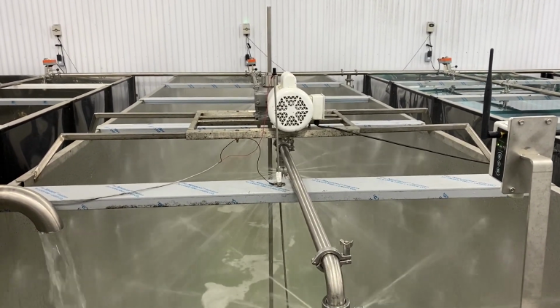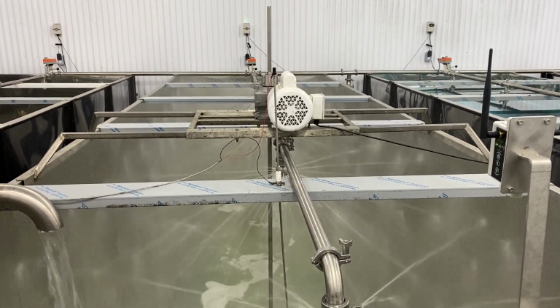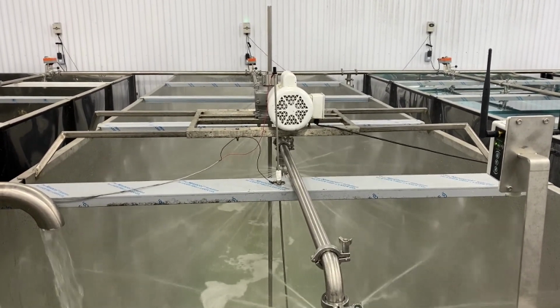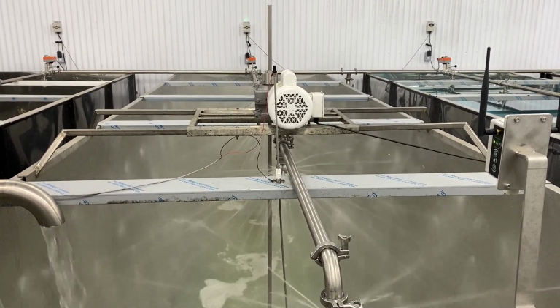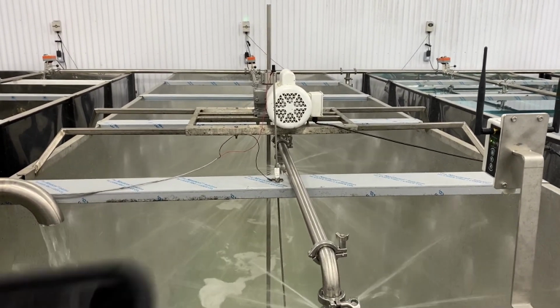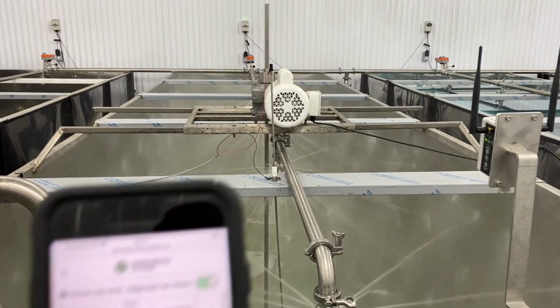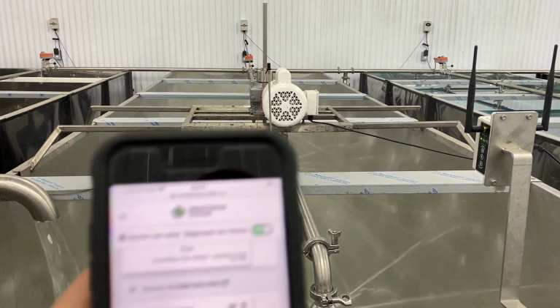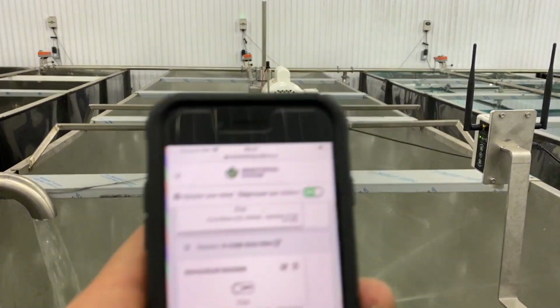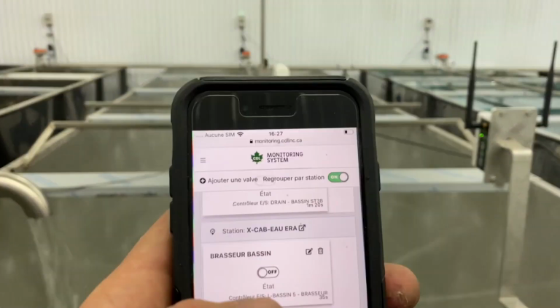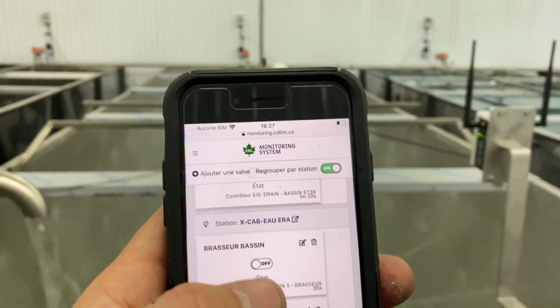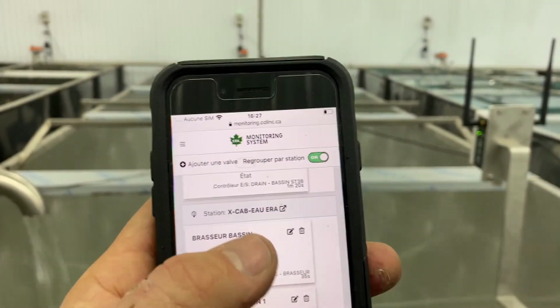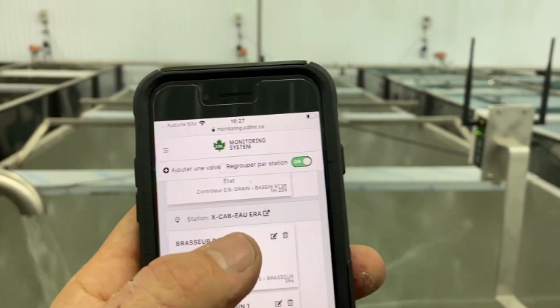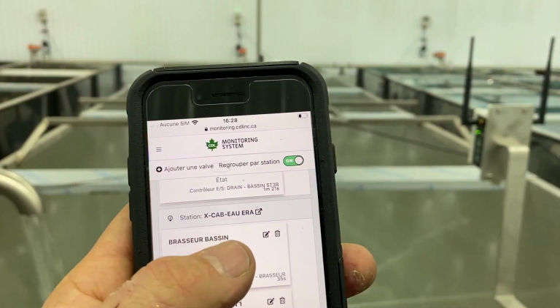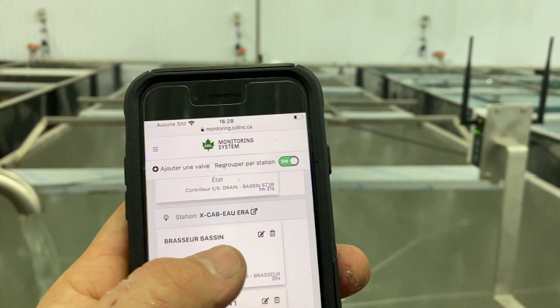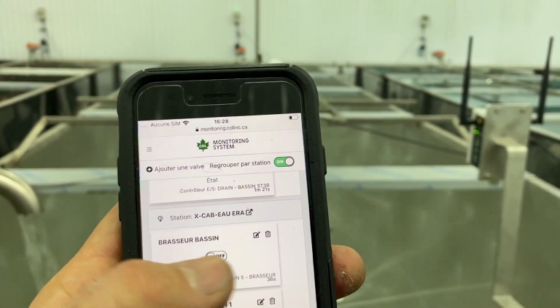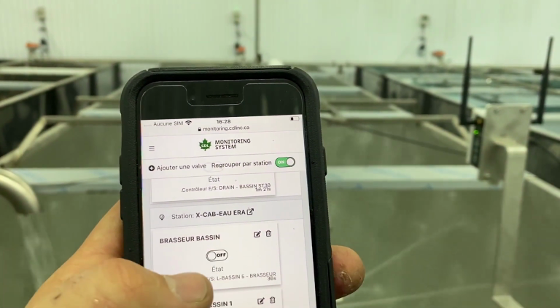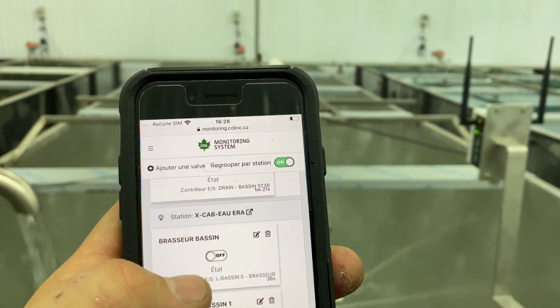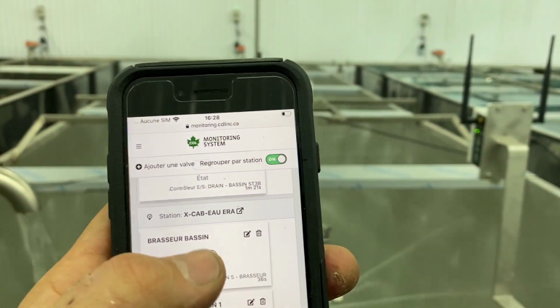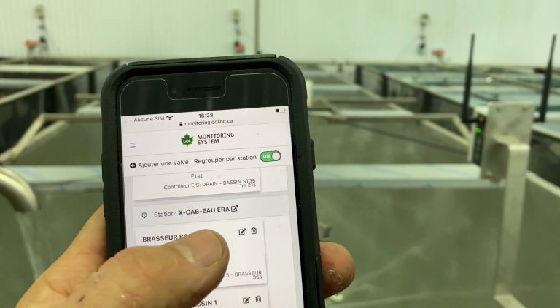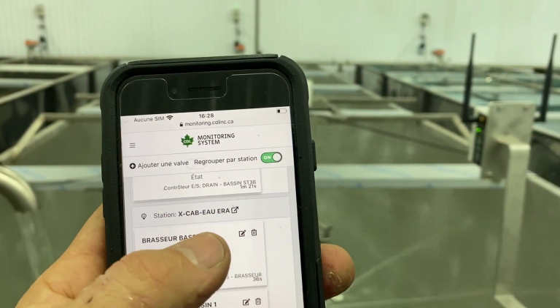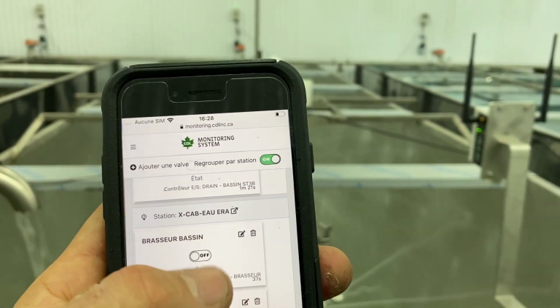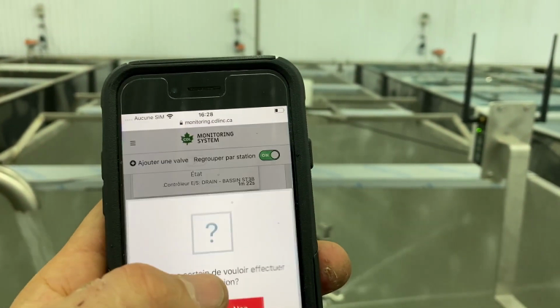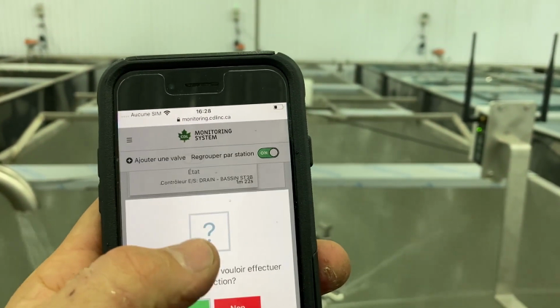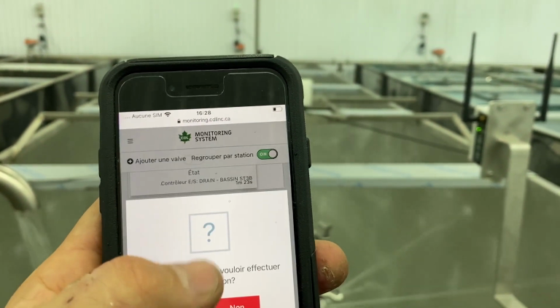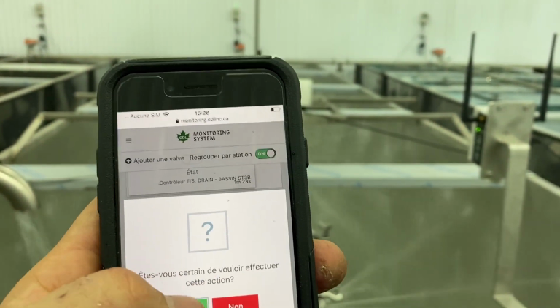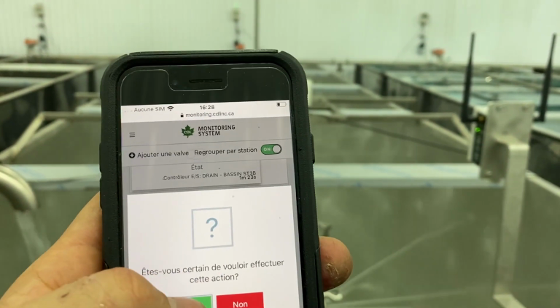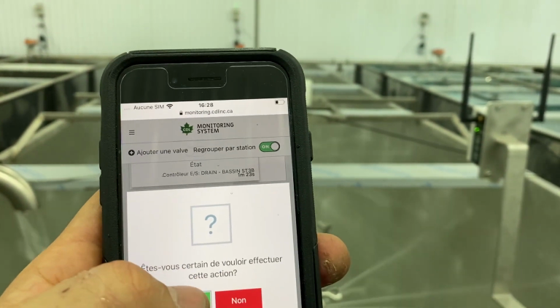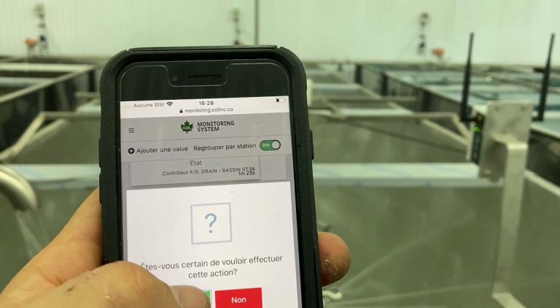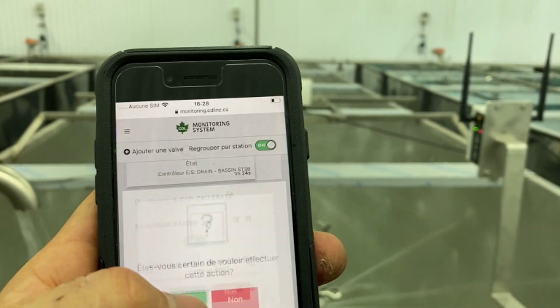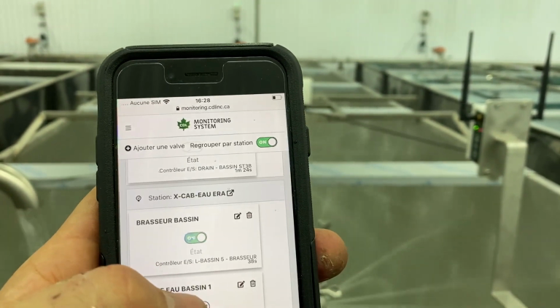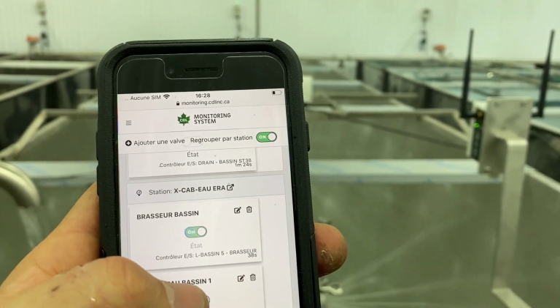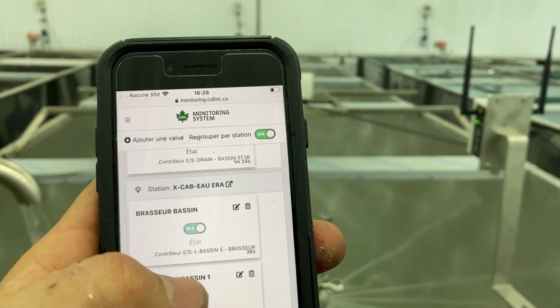I can even start the agitator here, the mixer.